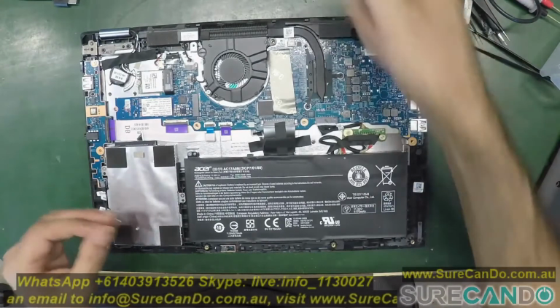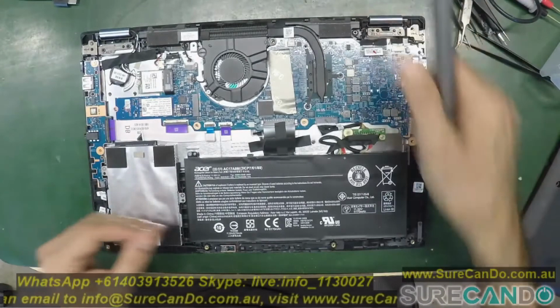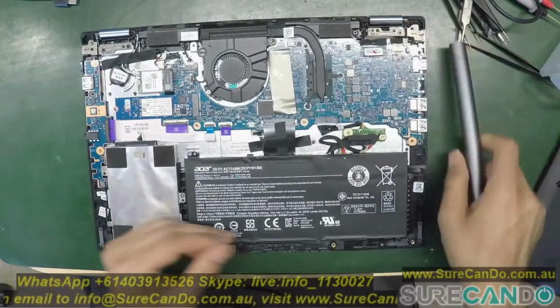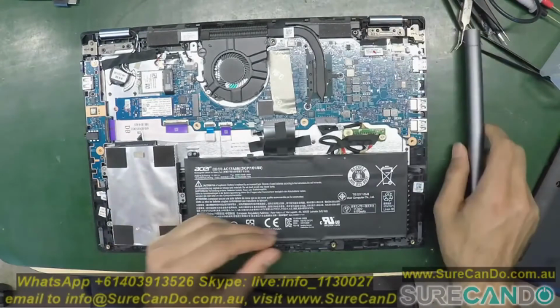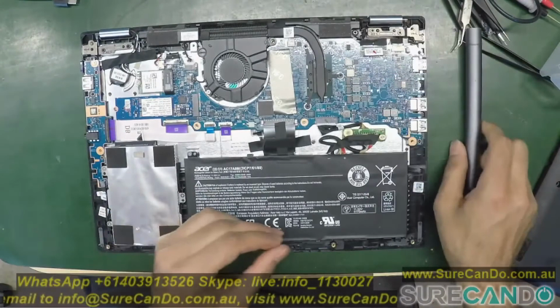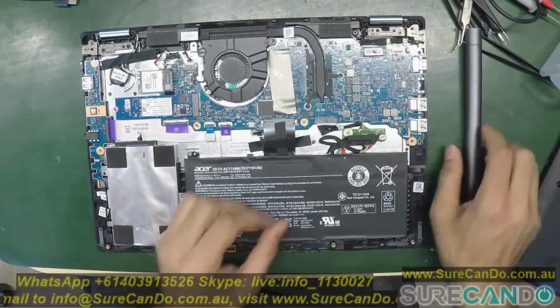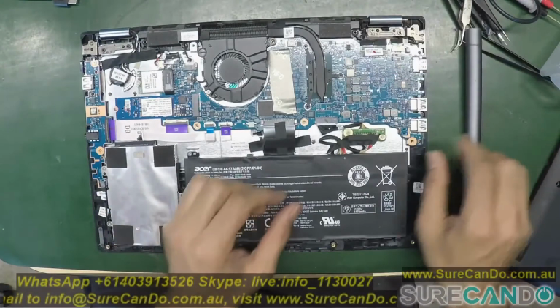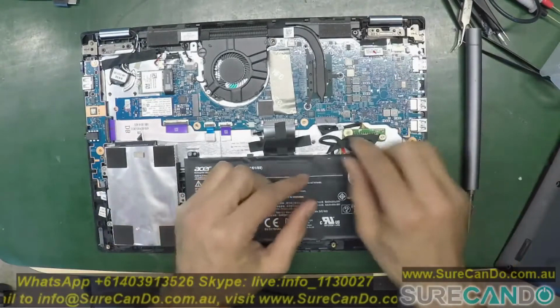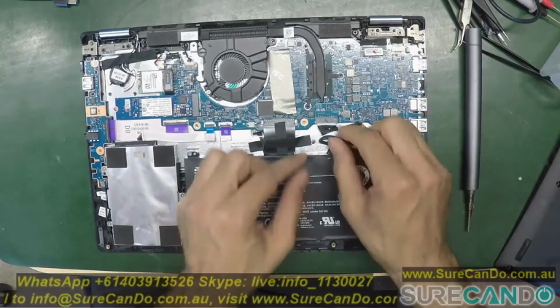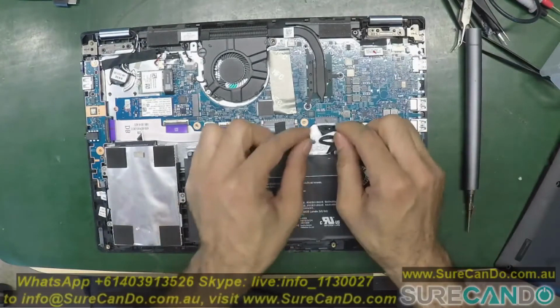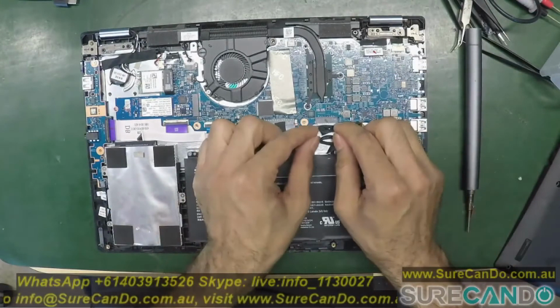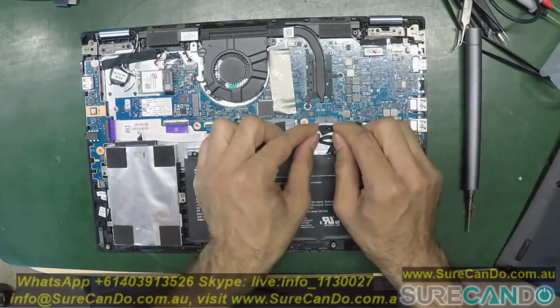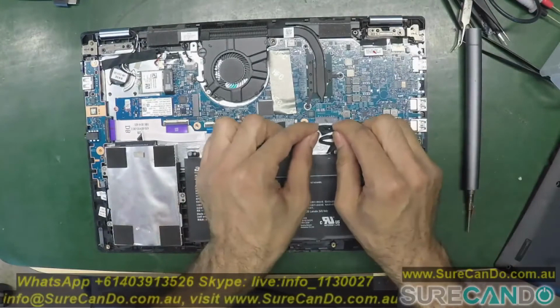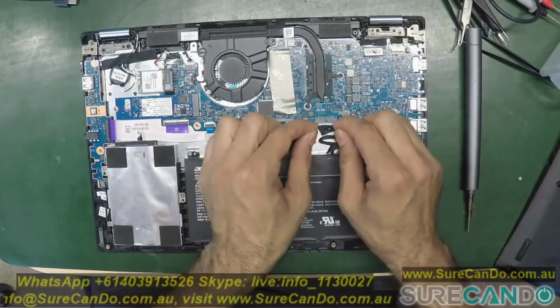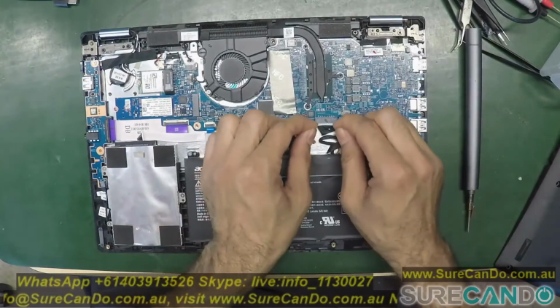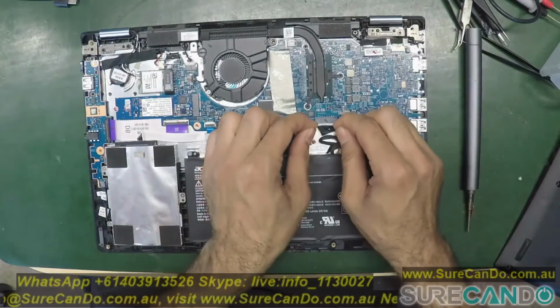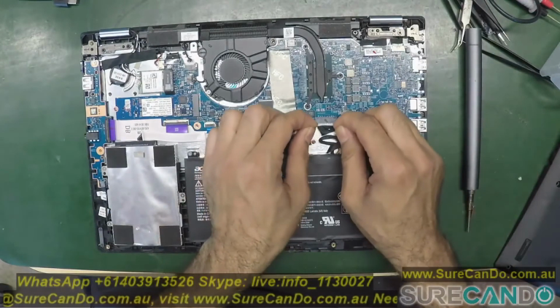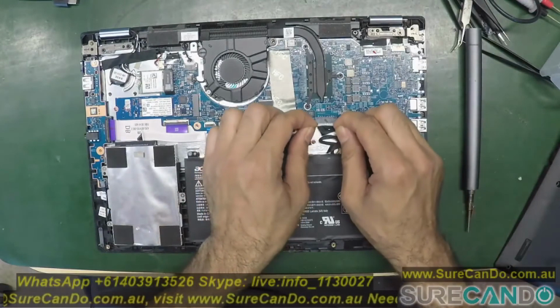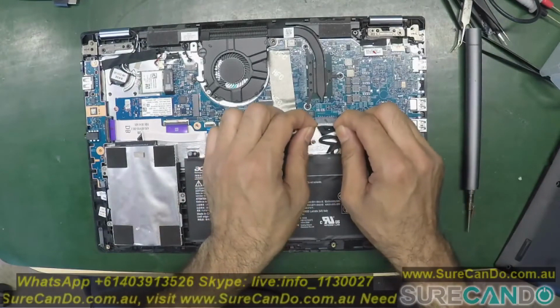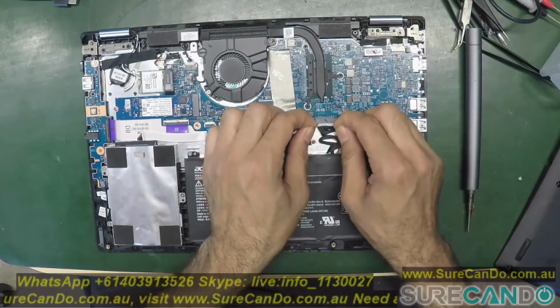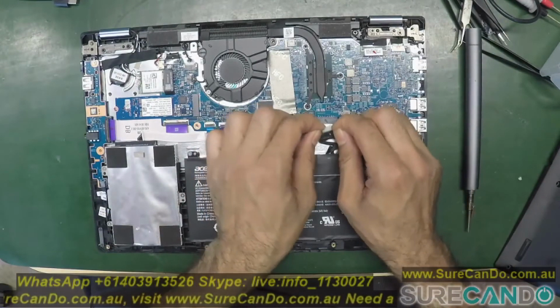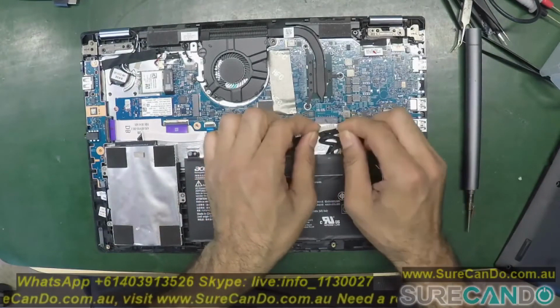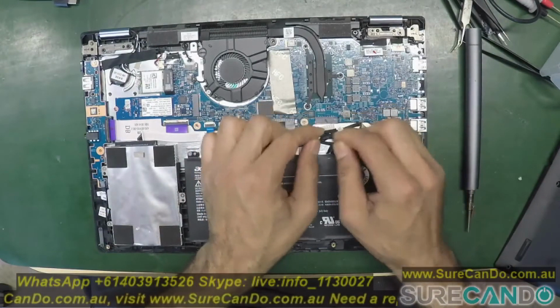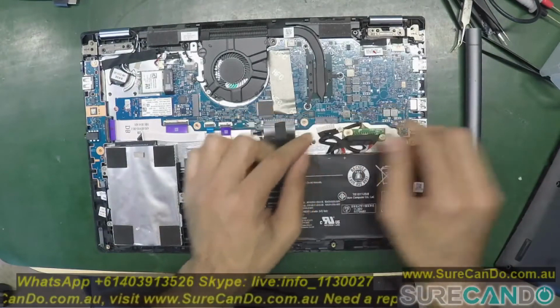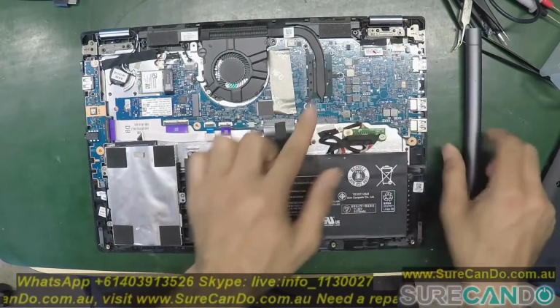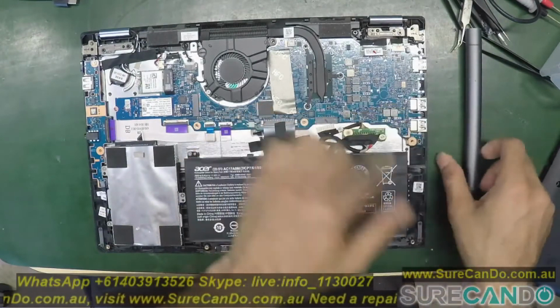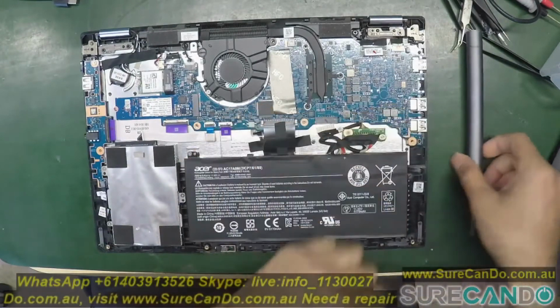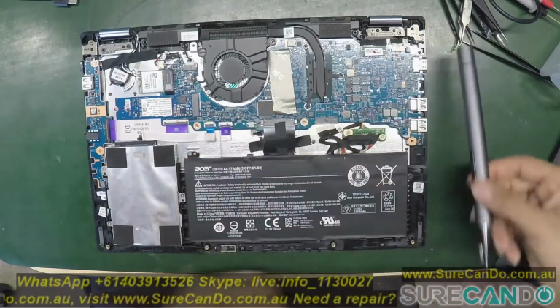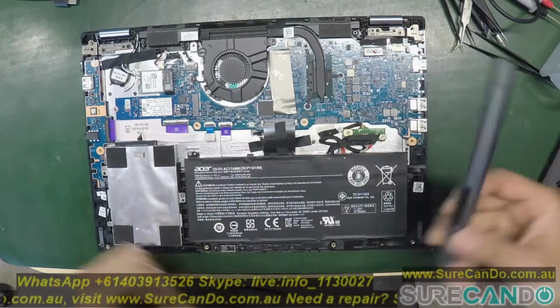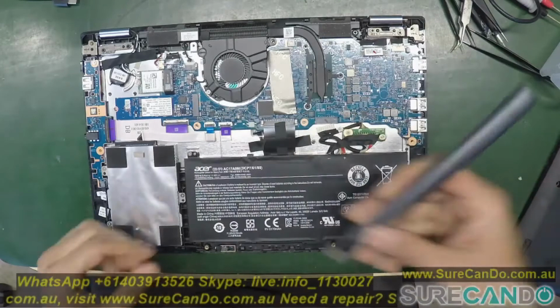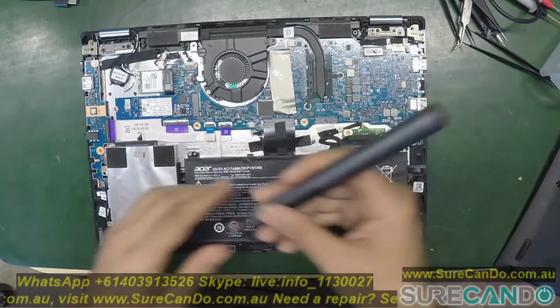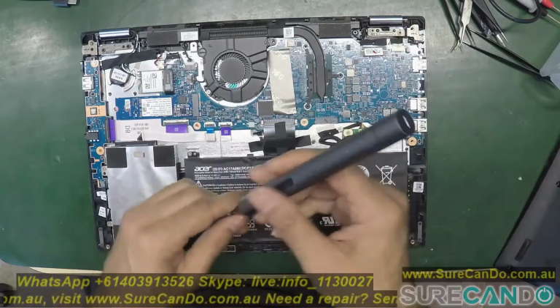It's important to disconnect the battery so you don't touch anywhere accidentally.